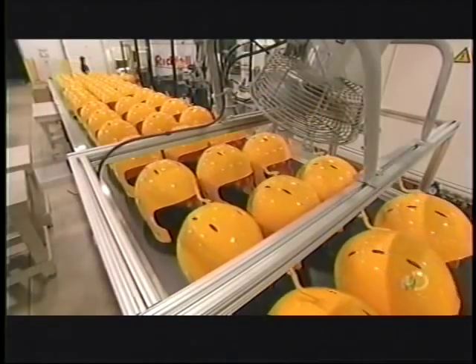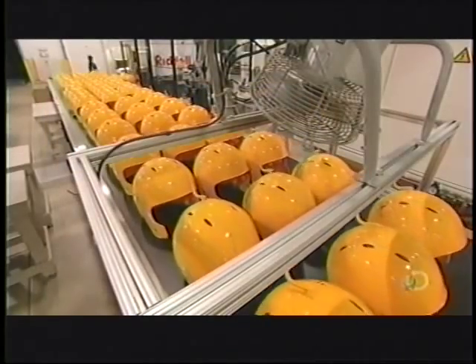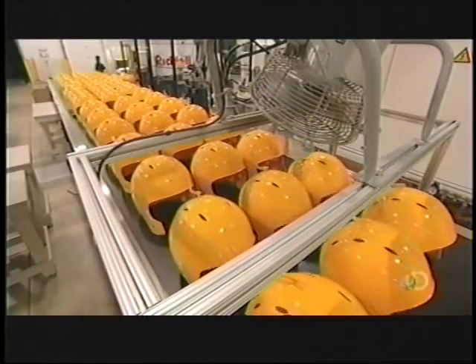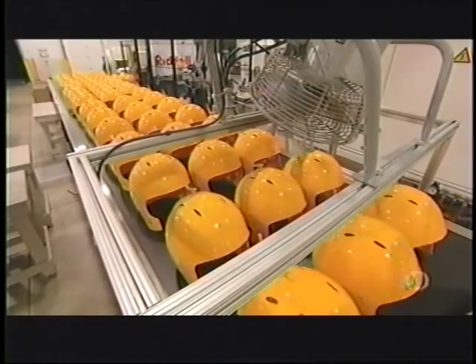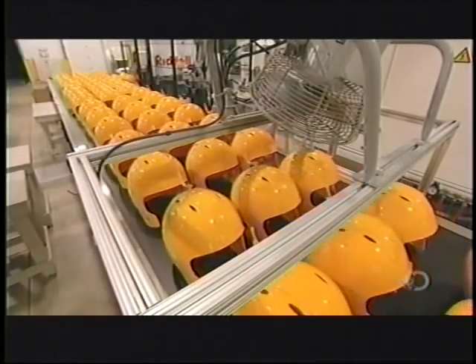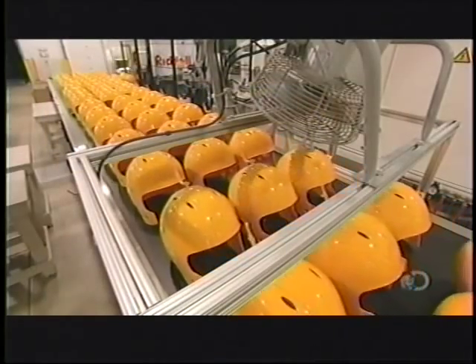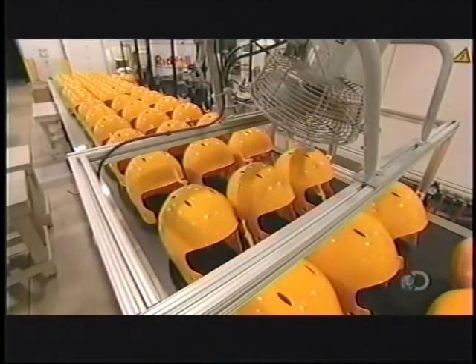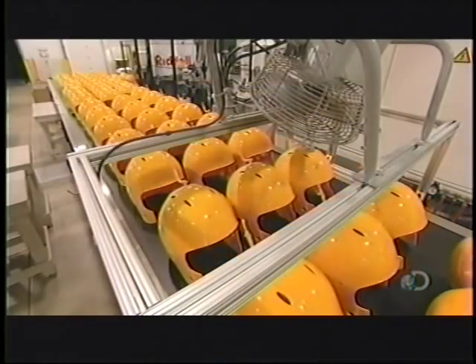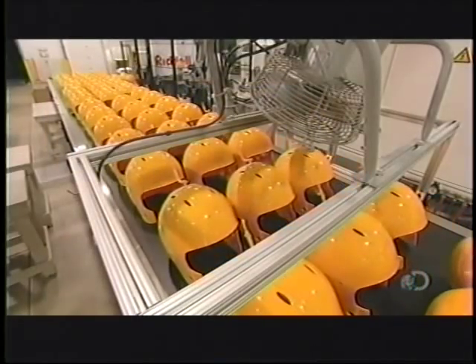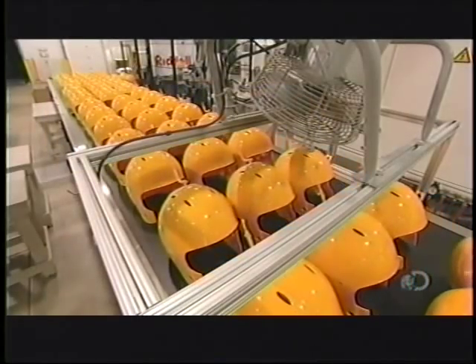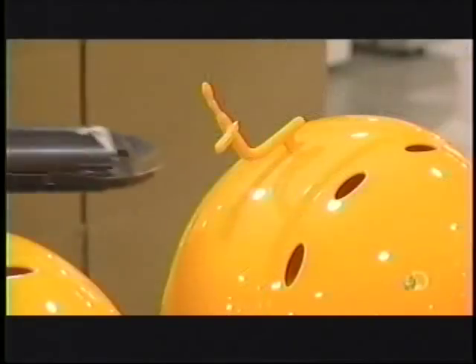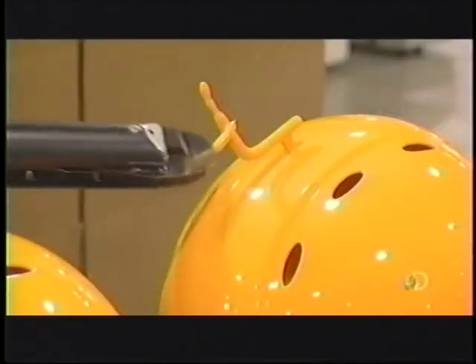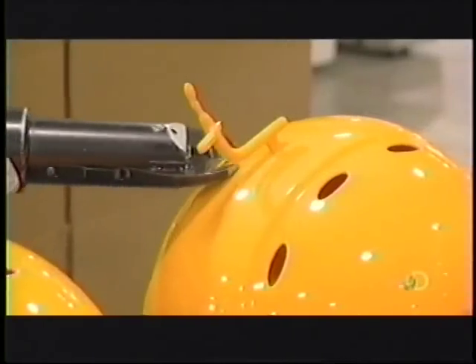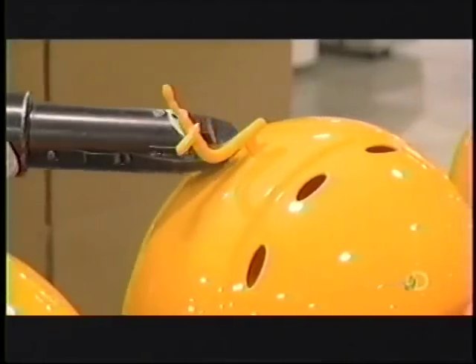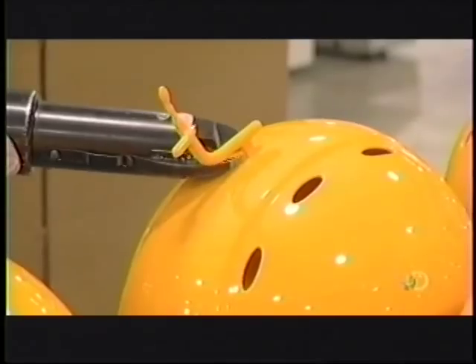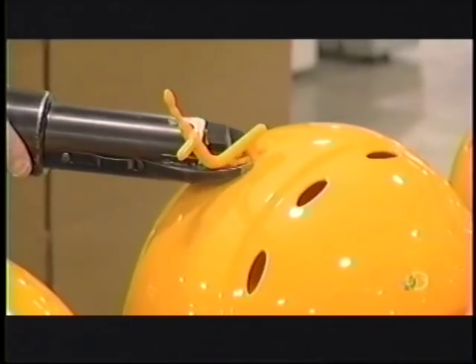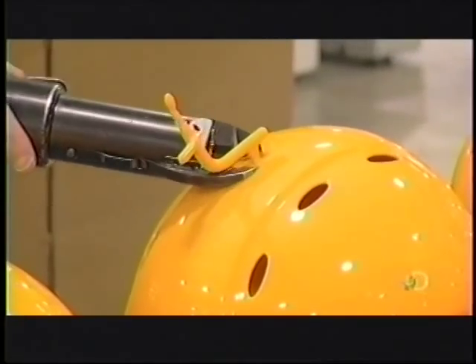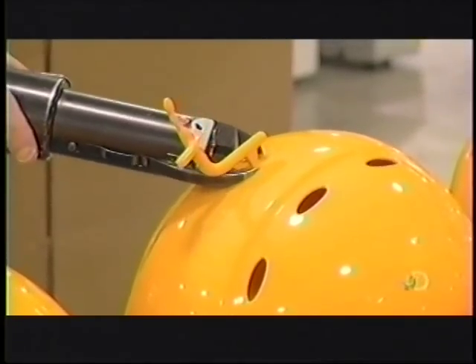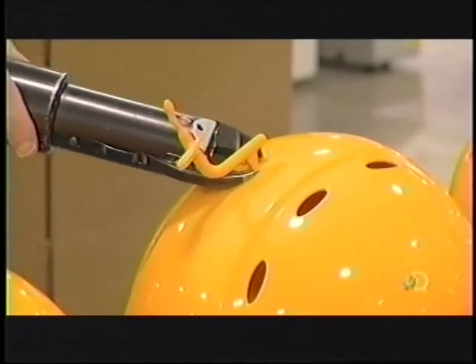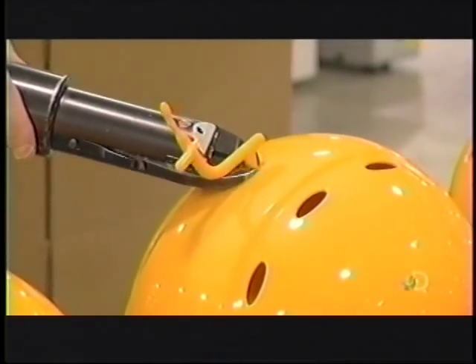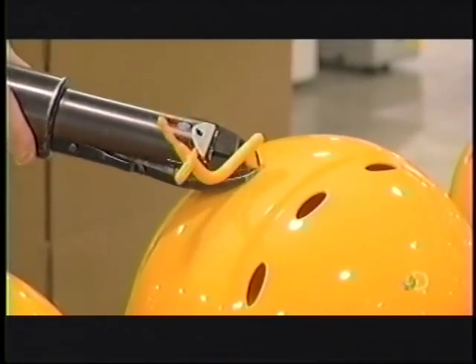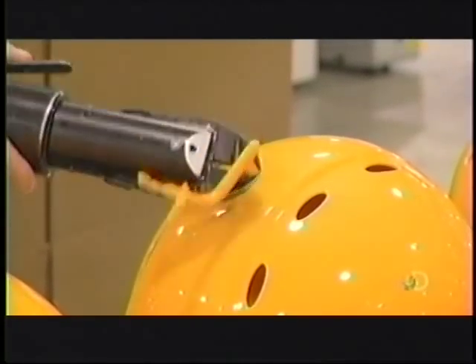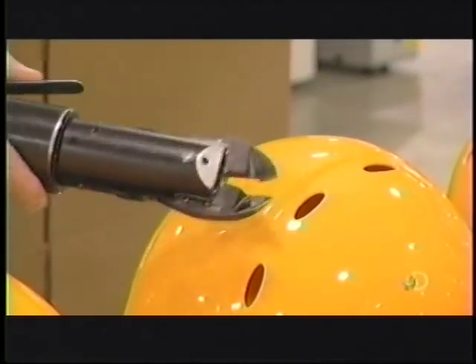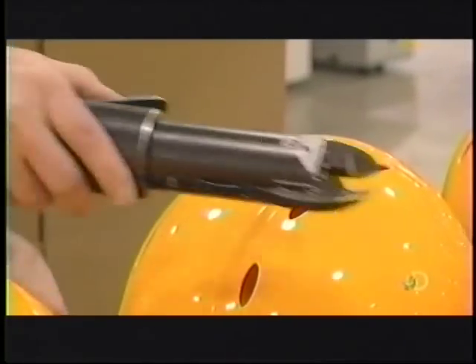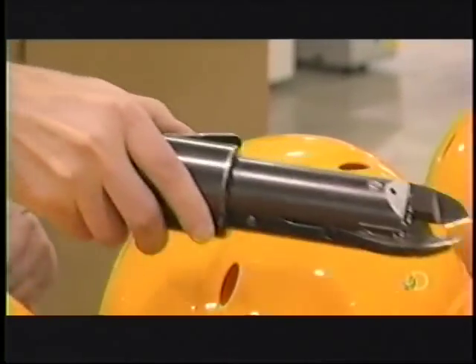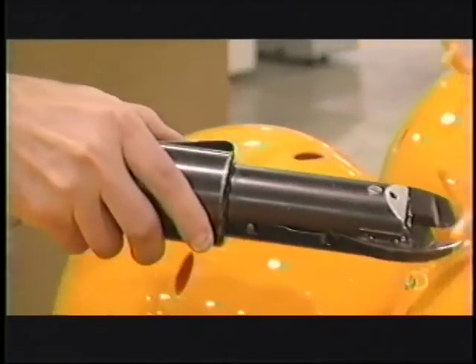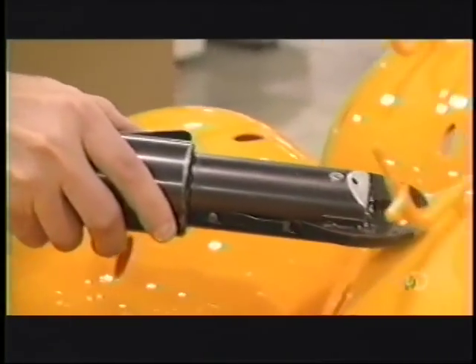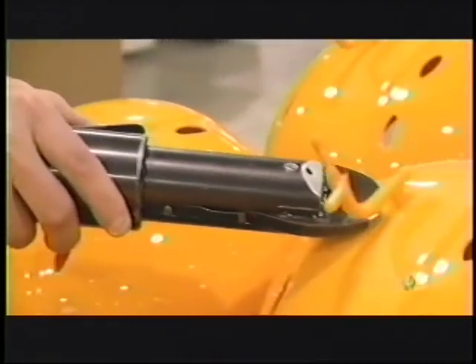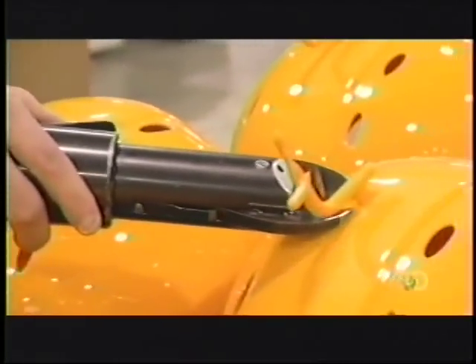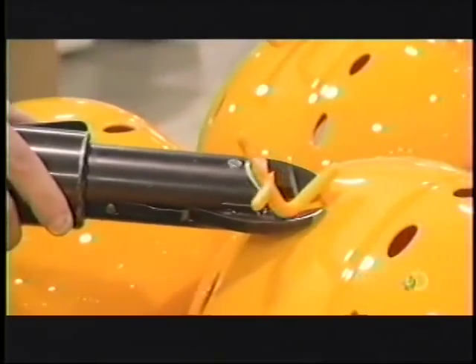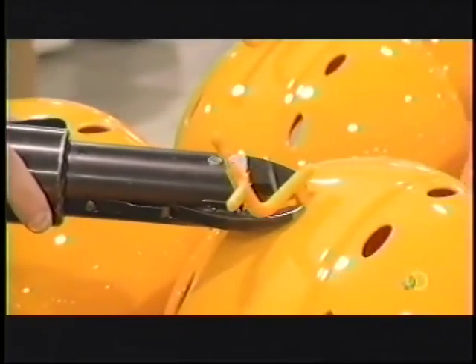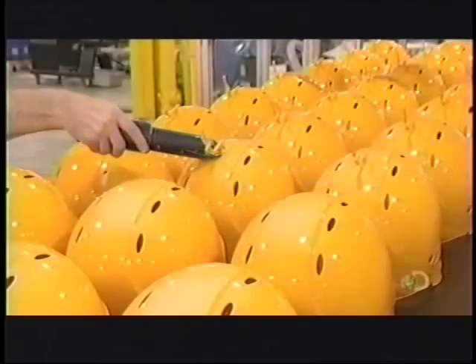The shells move into position for a trimming. They clip off an extra bit of plastic left over from the molding.